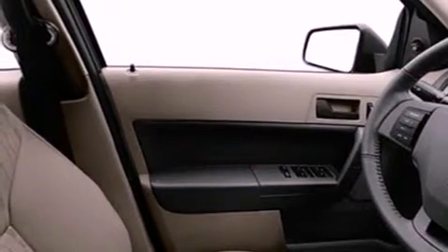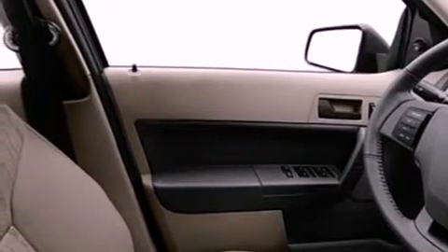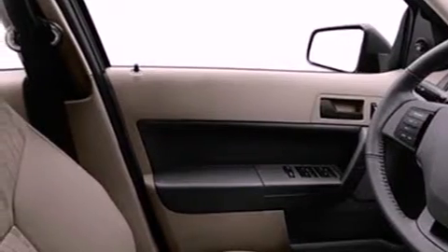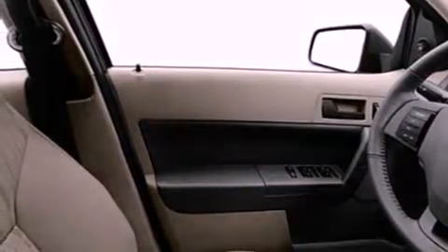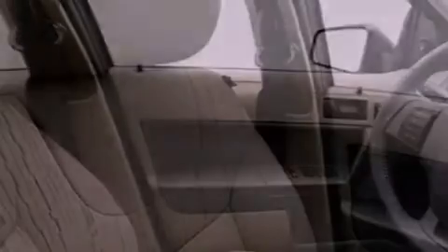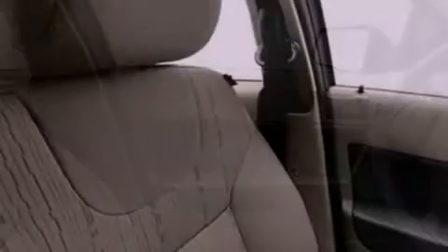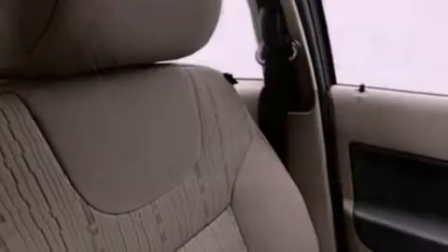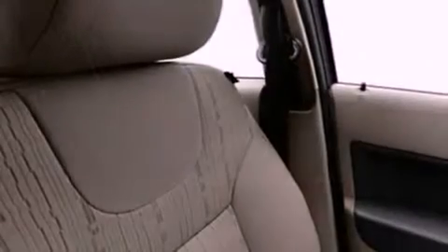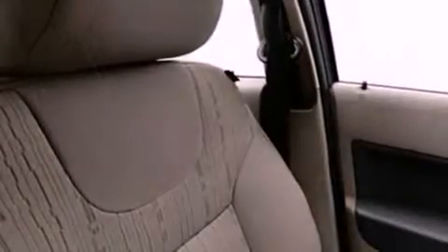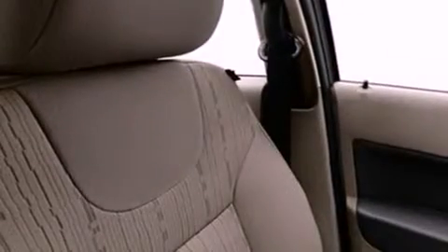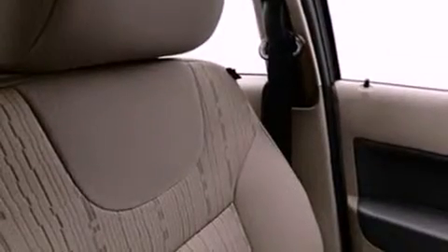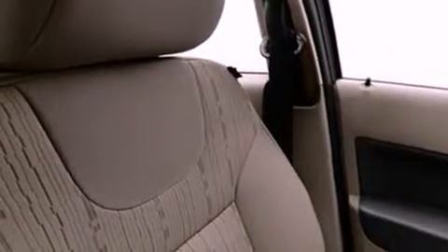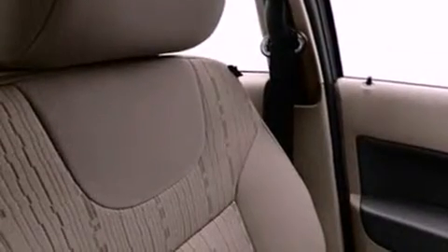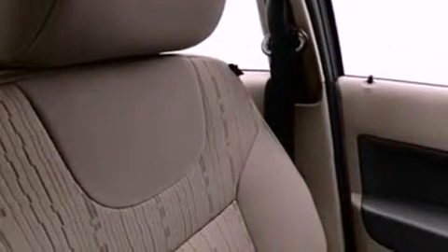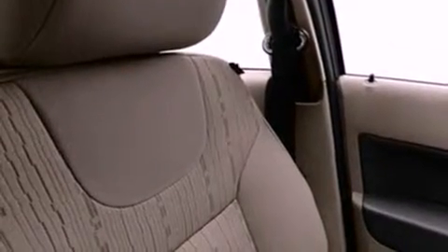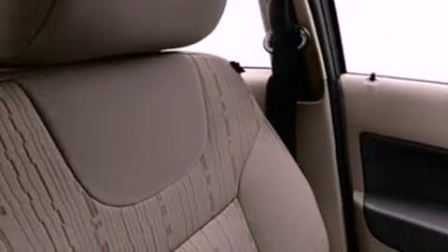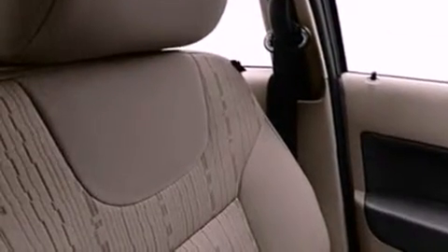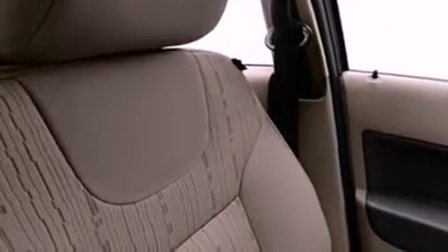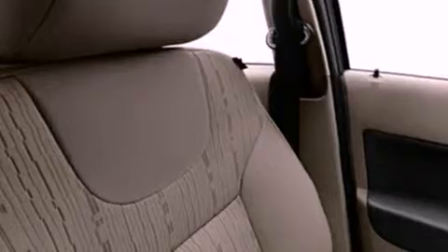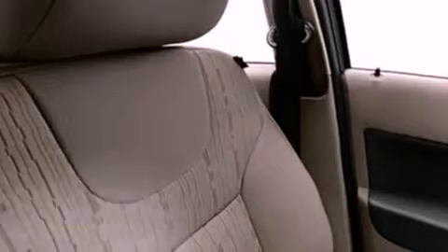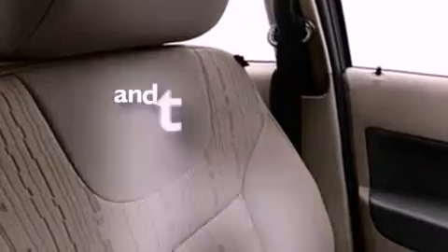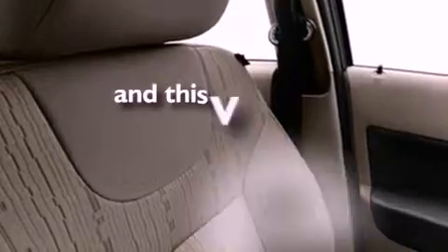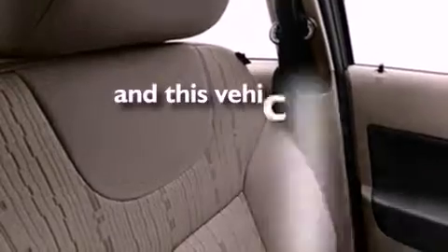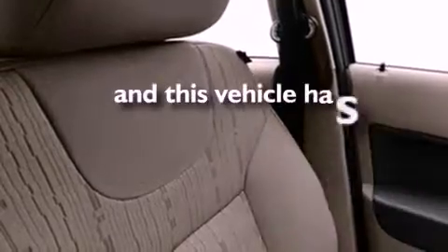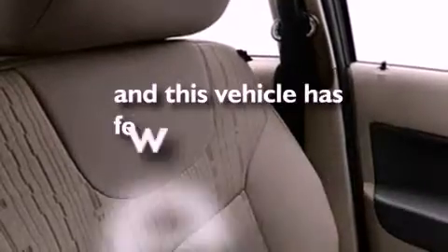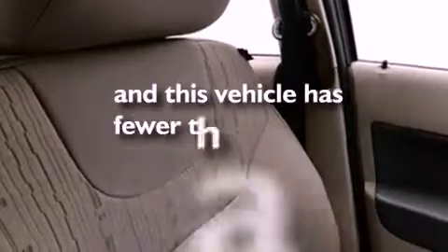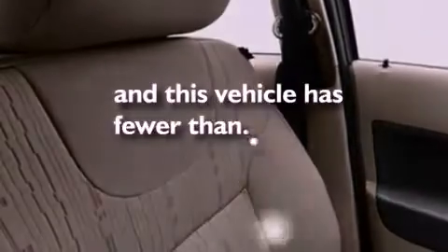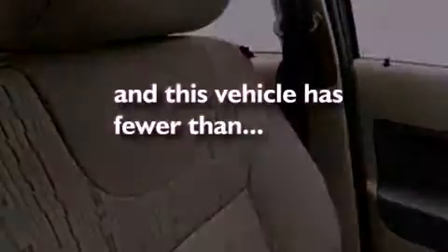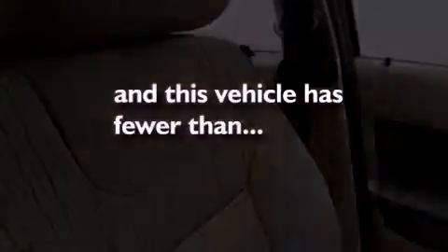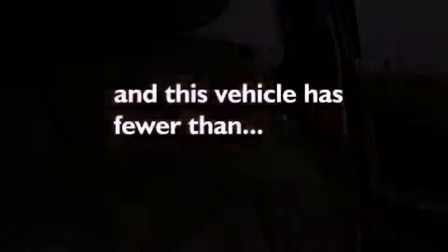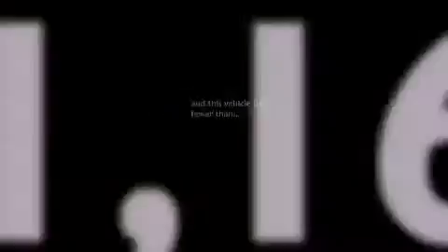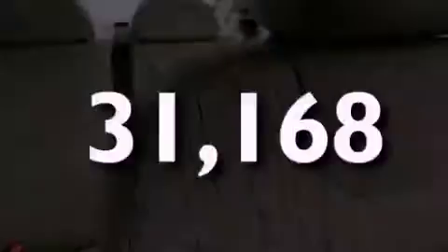A passenger-side airbag, rear-seat child-proof door locks, and this vehicle has fewer than 32,000 miles on the odometer.